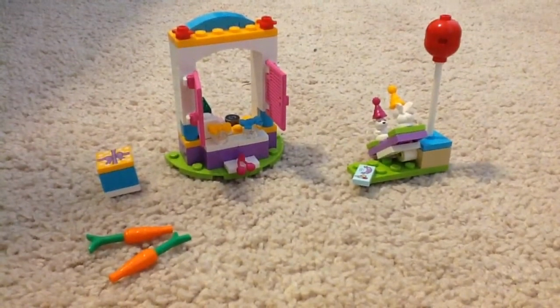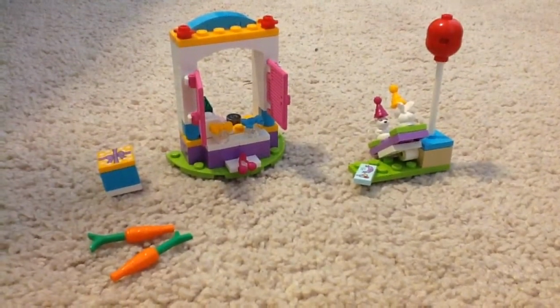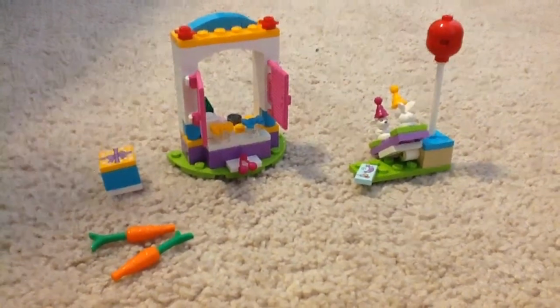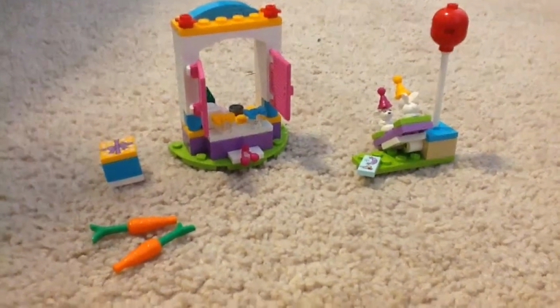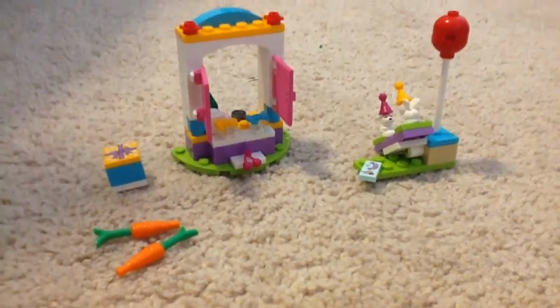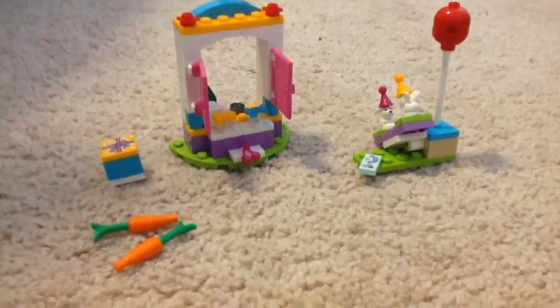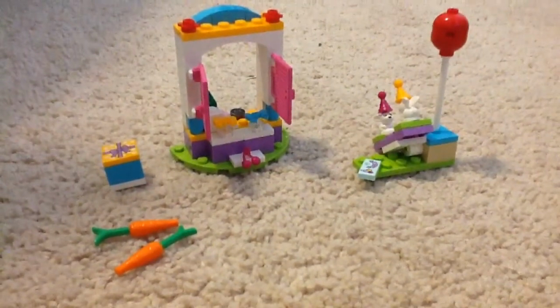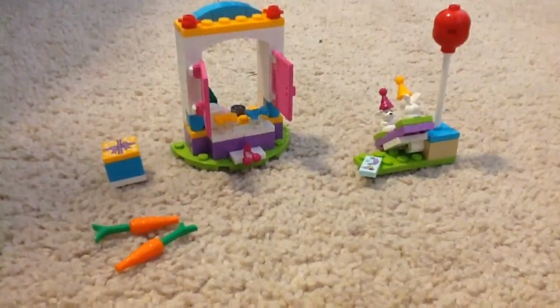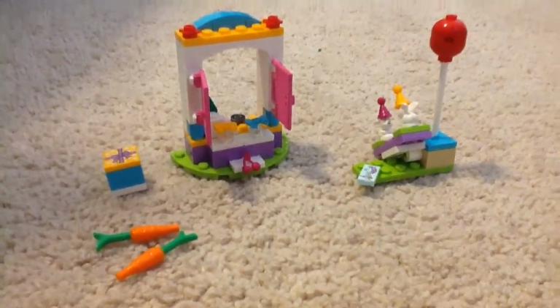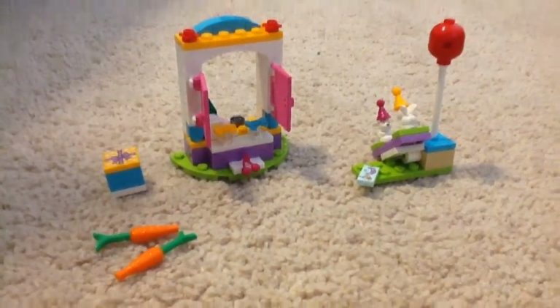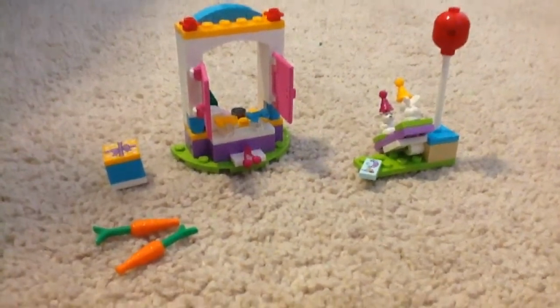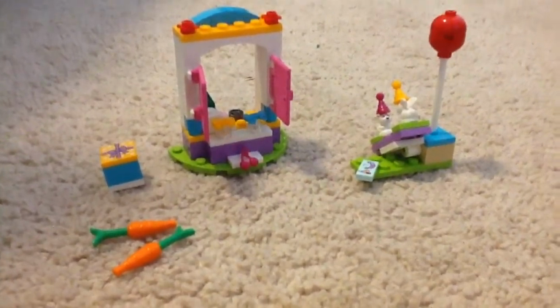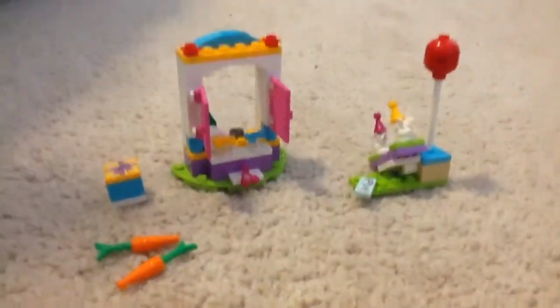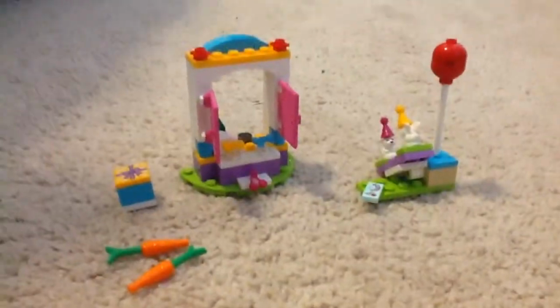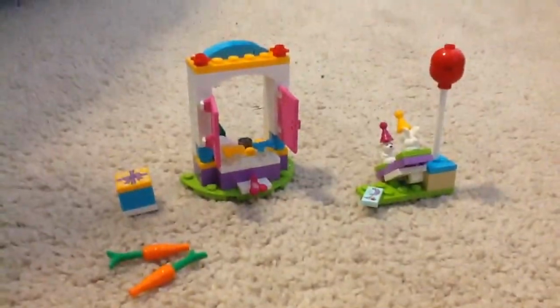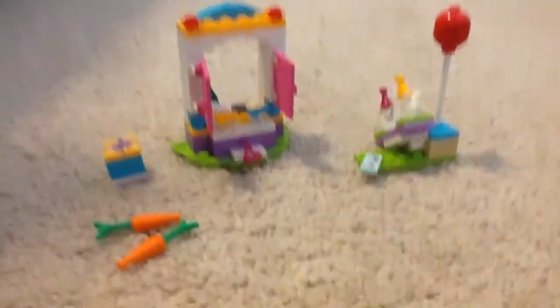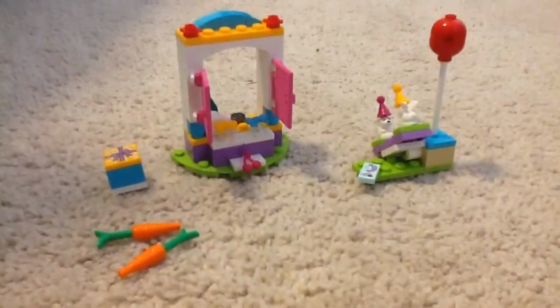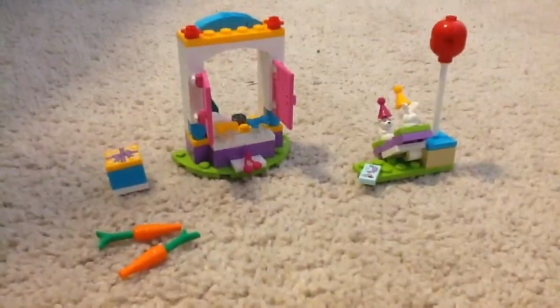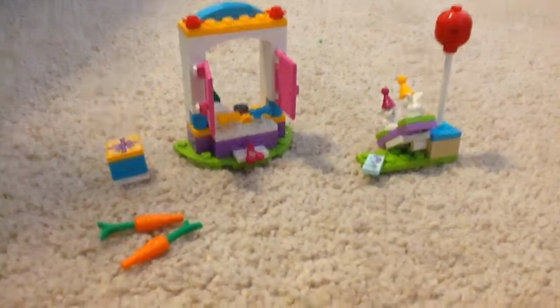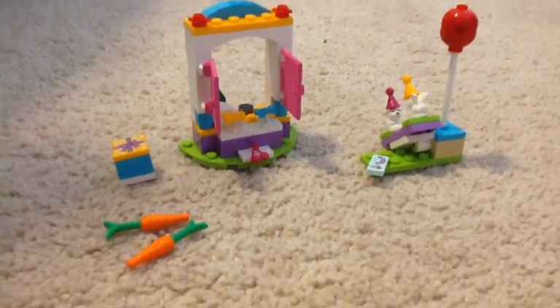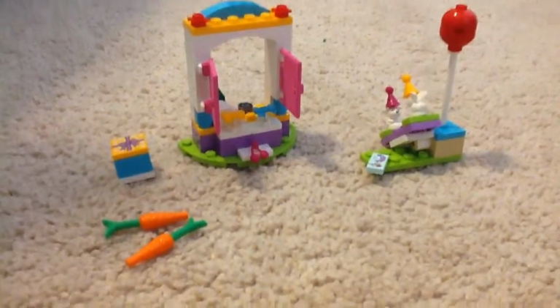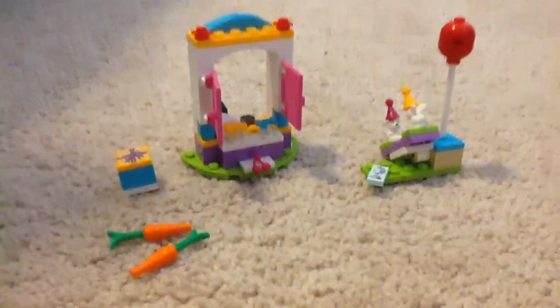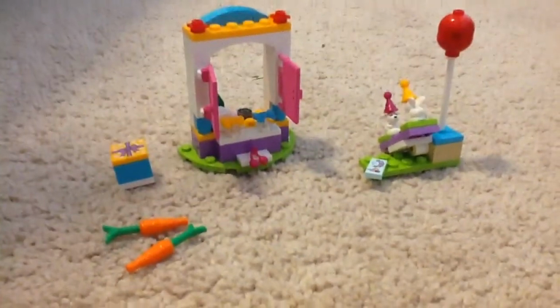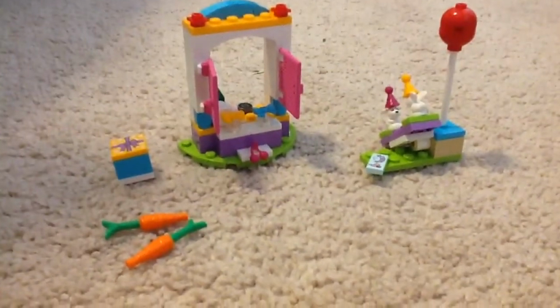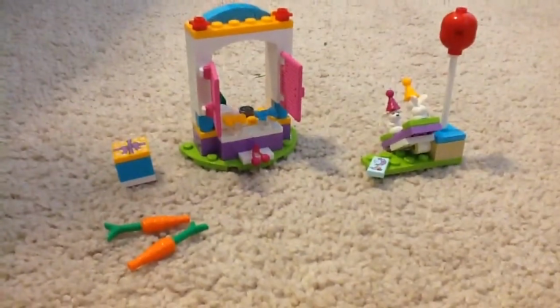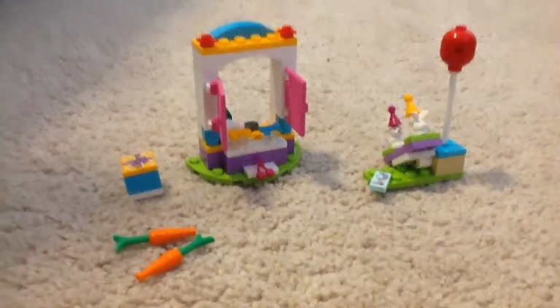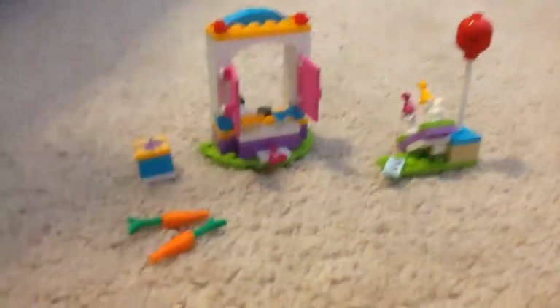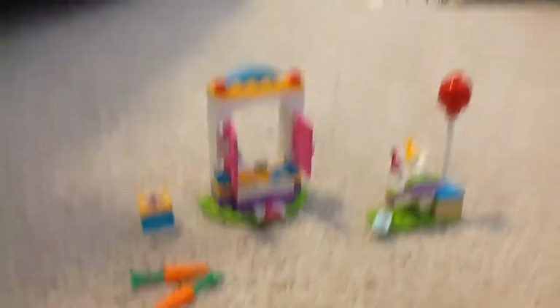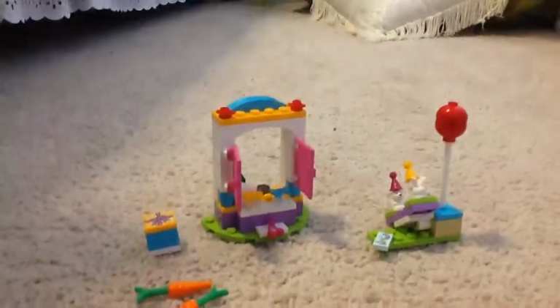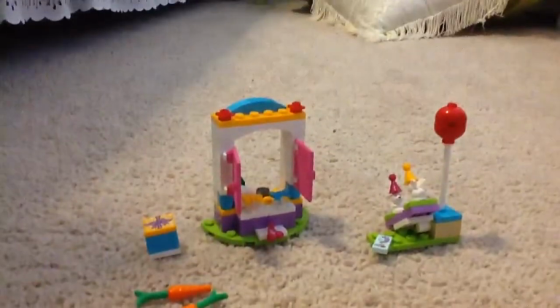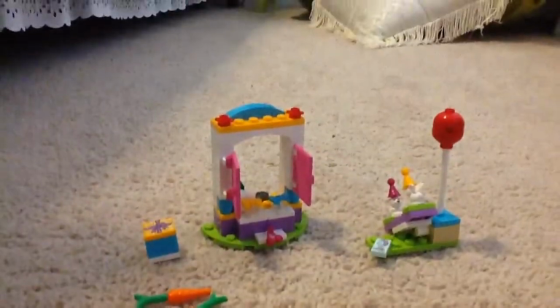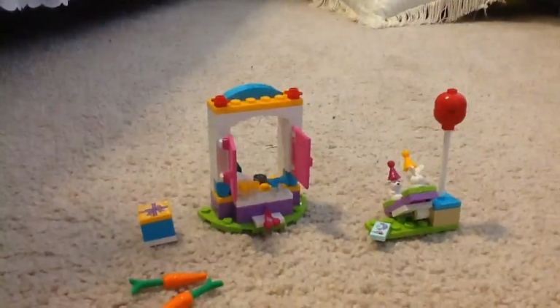Hi guys, it's Invisible here, and today guys, I am reviewing another LEGO Friends set this time.